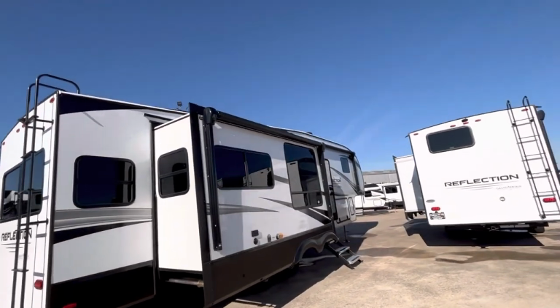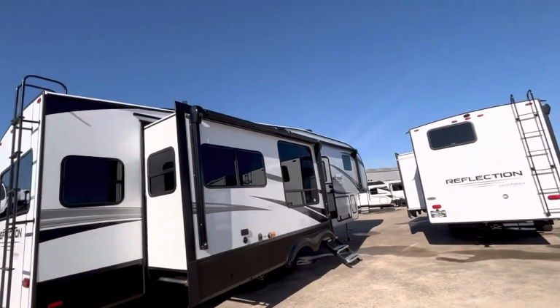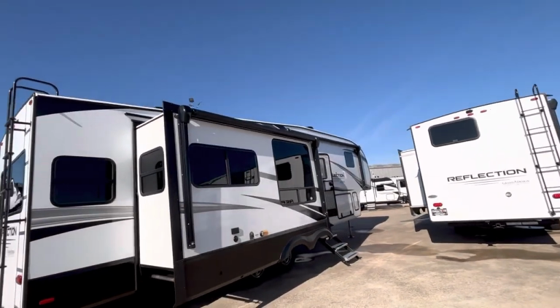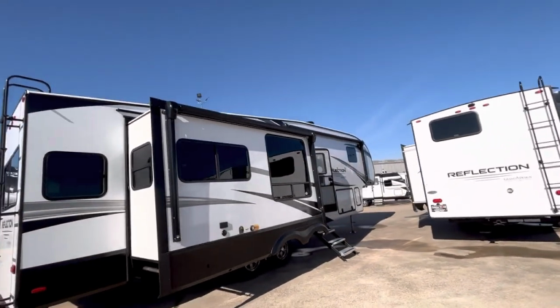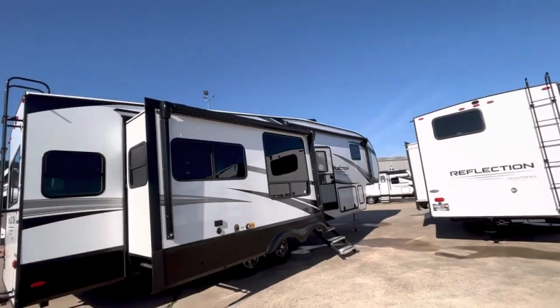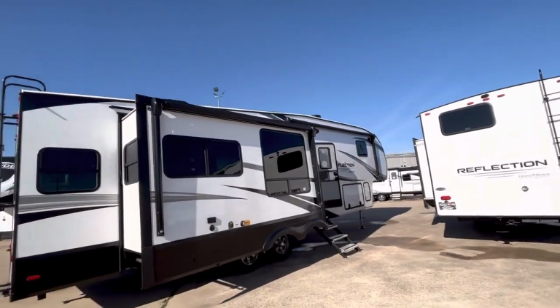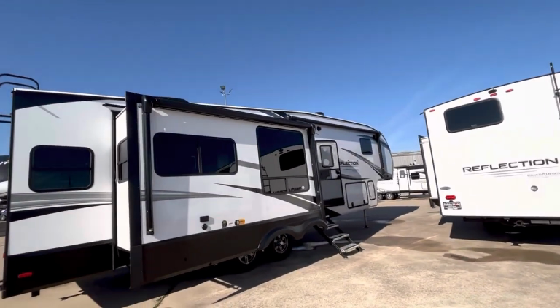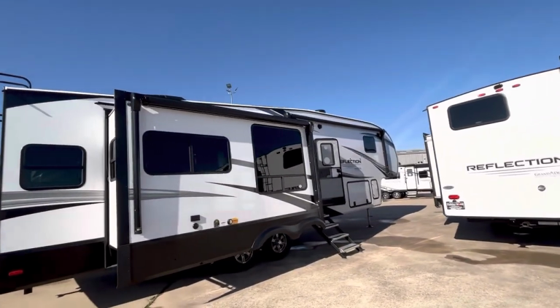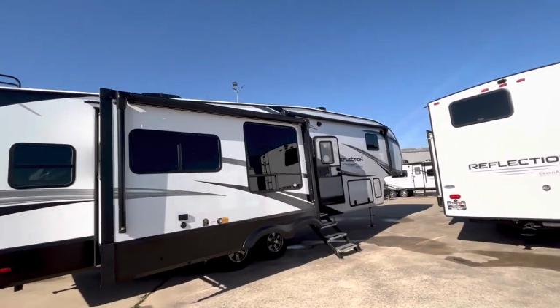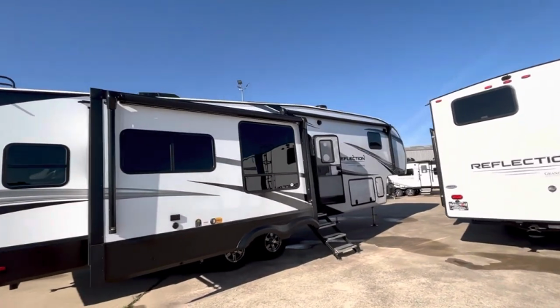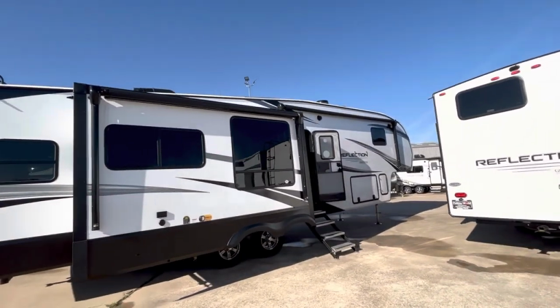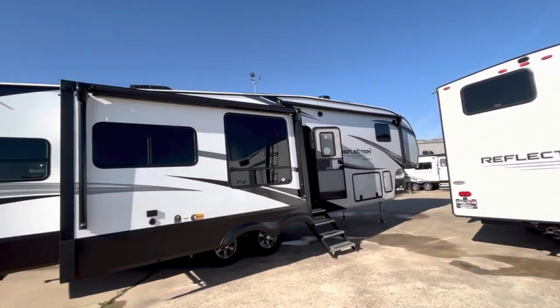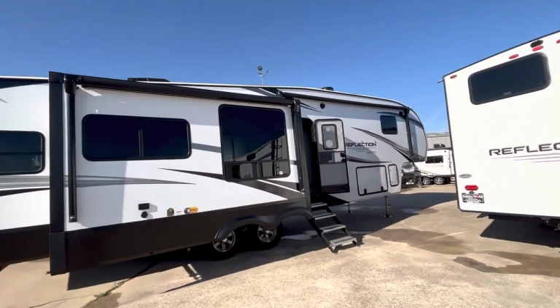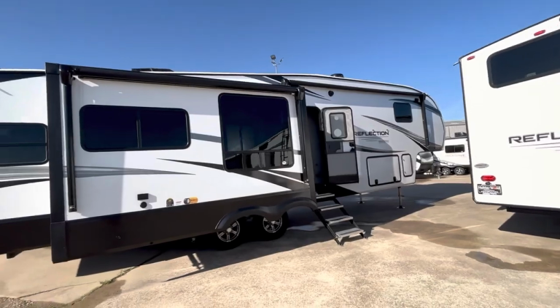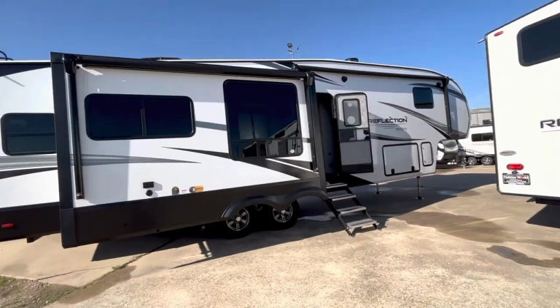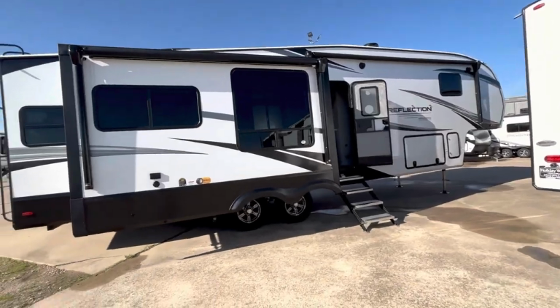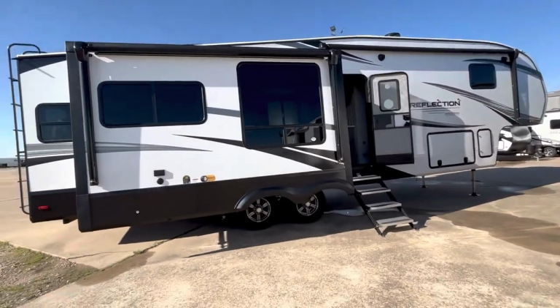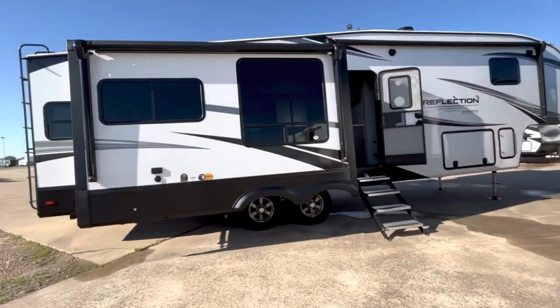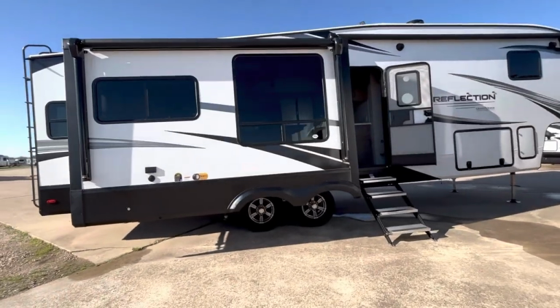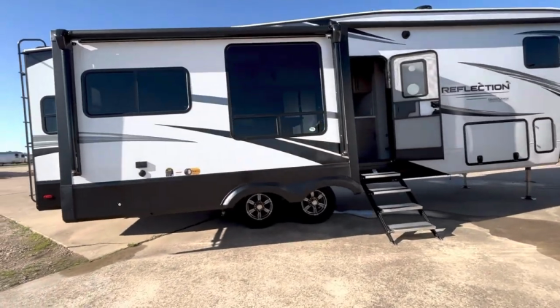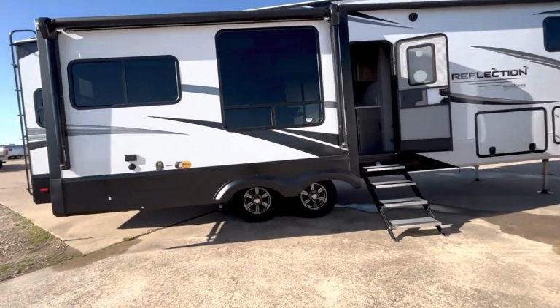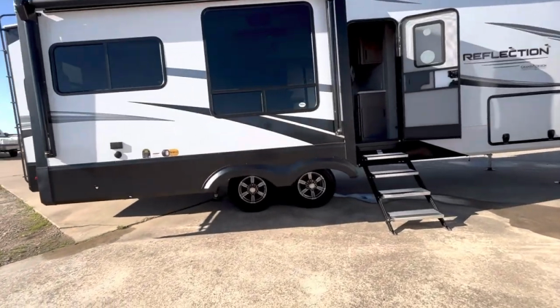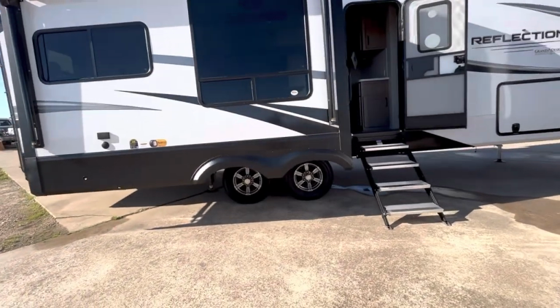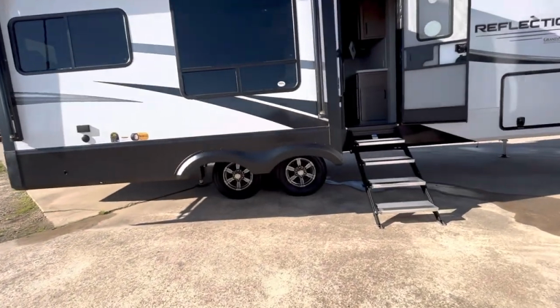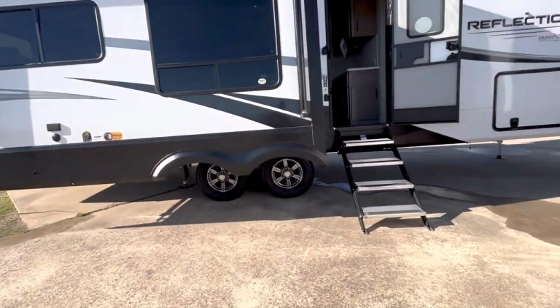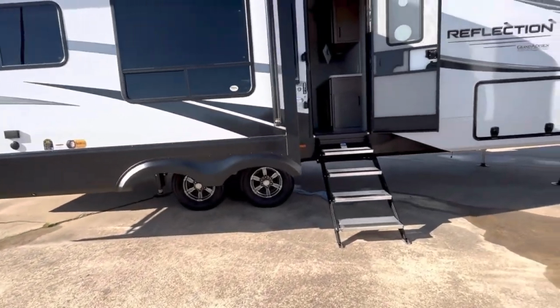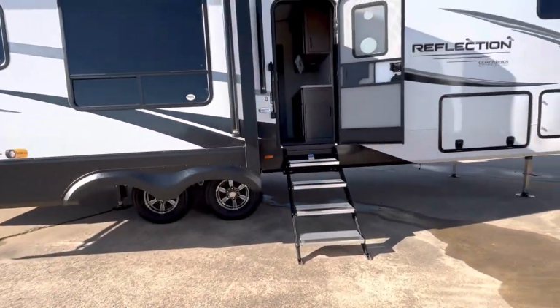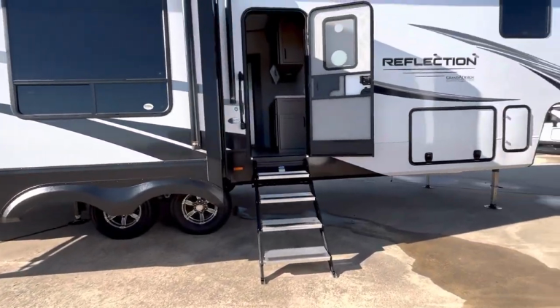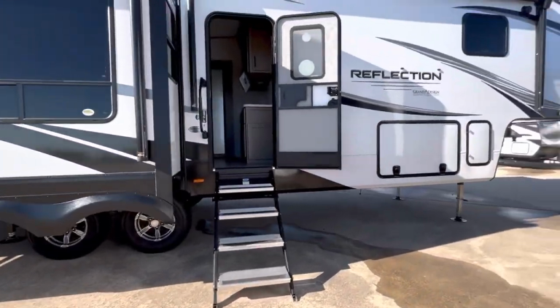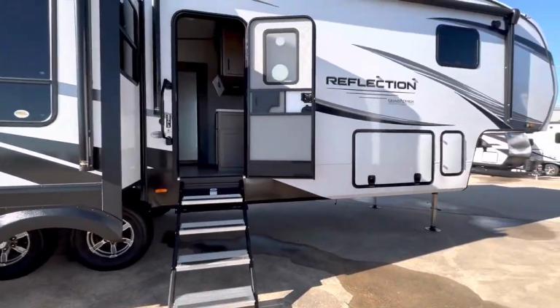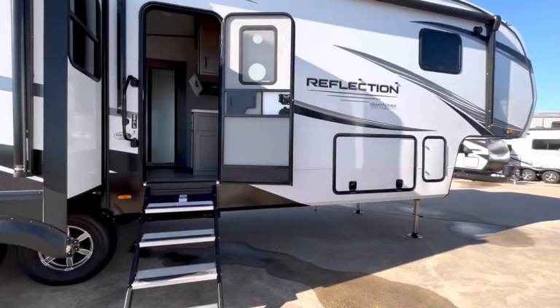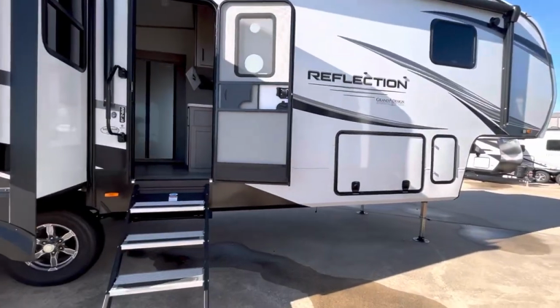You've got a couple of awnings, speakers — all that standard stuff. Tire pressure monitoring system and some nice alloy wheels.